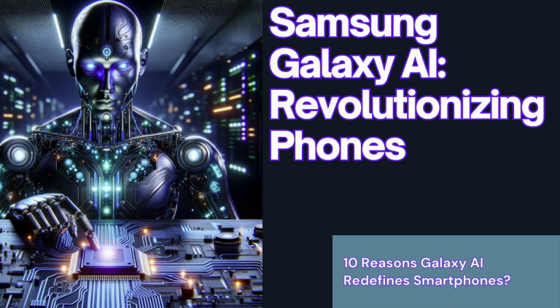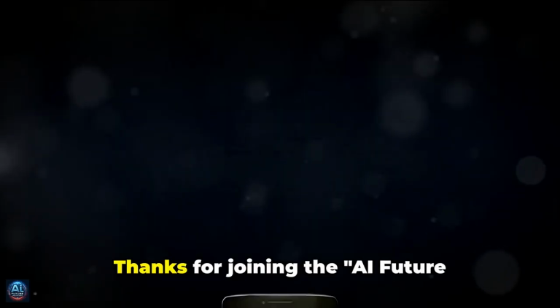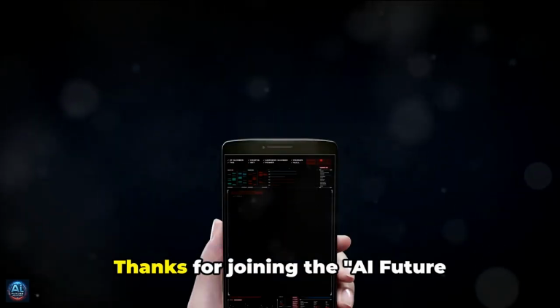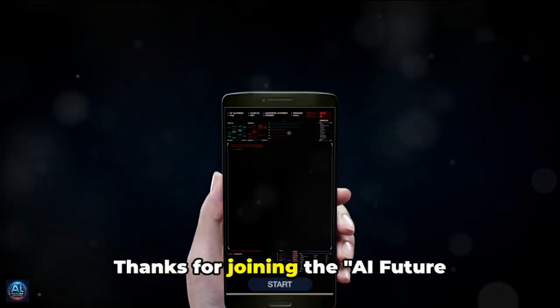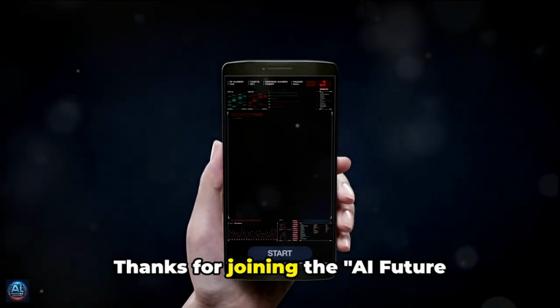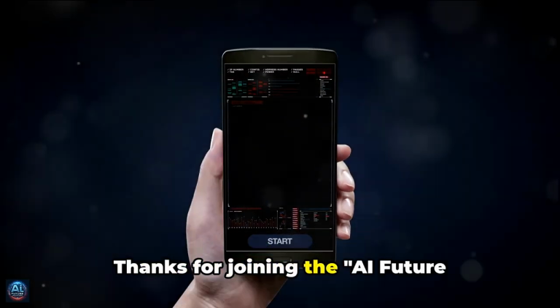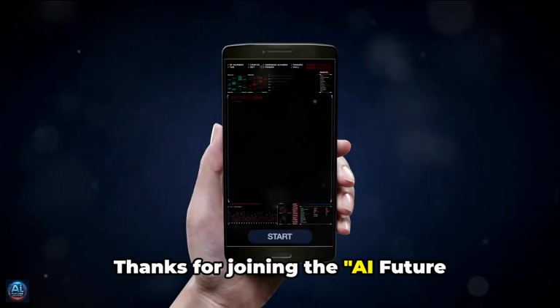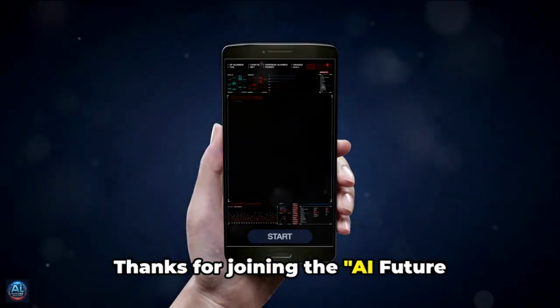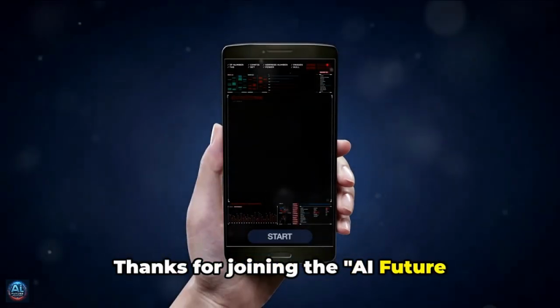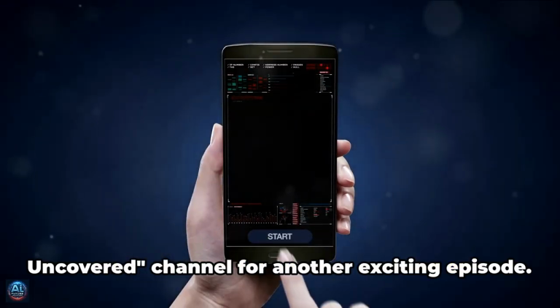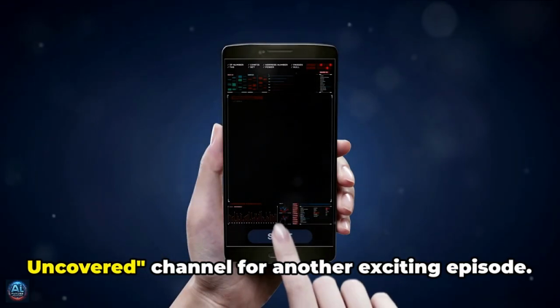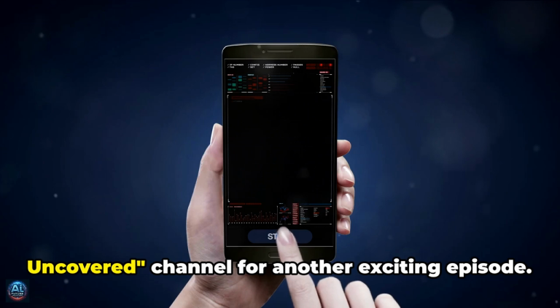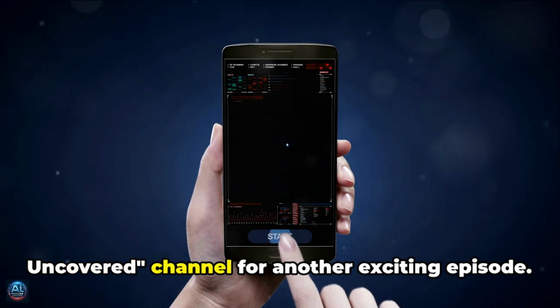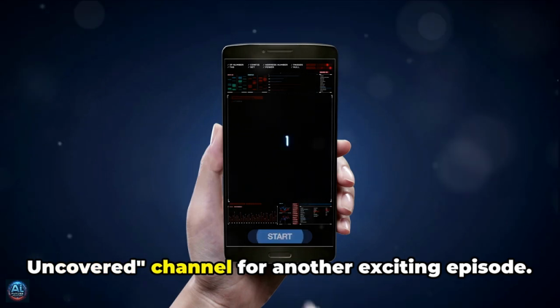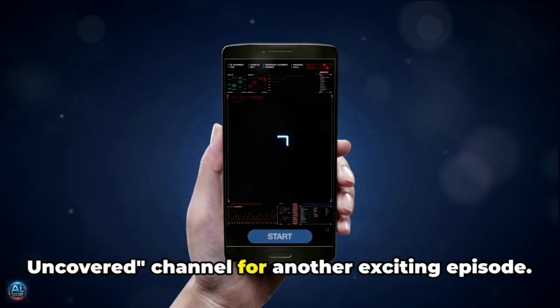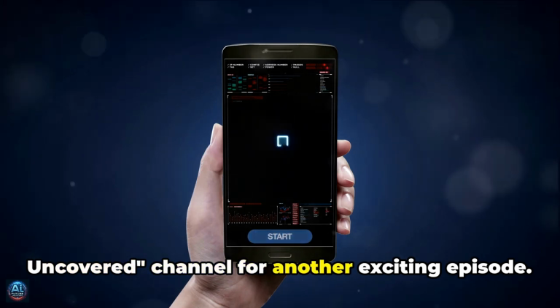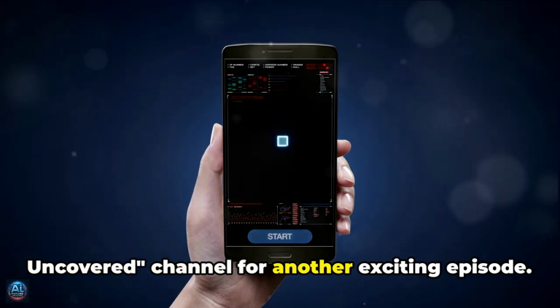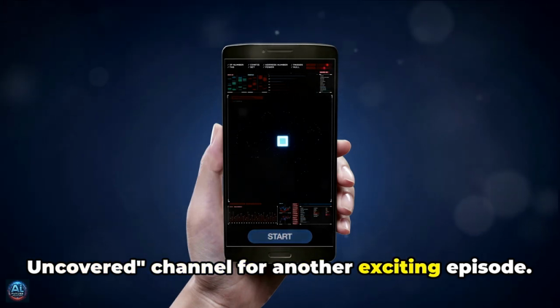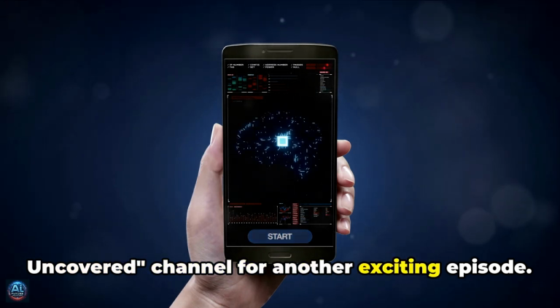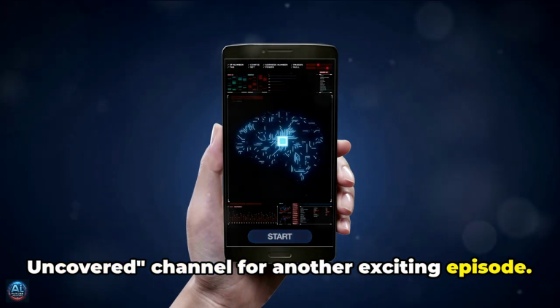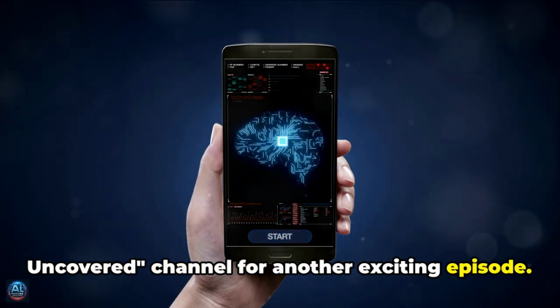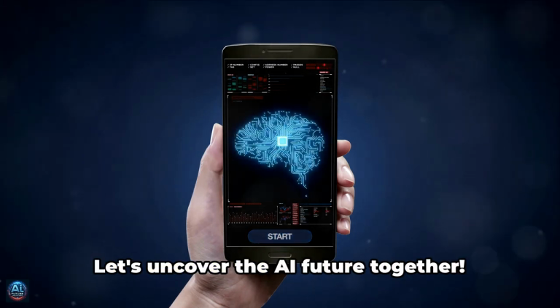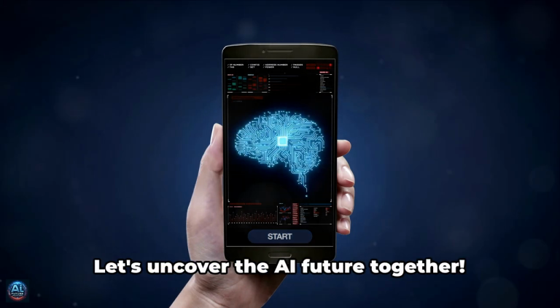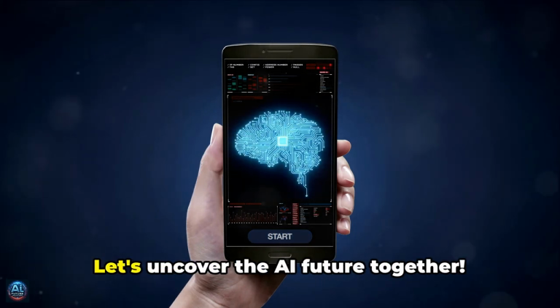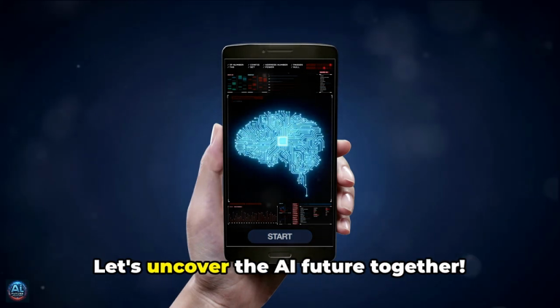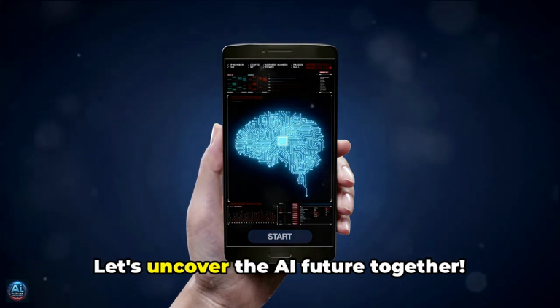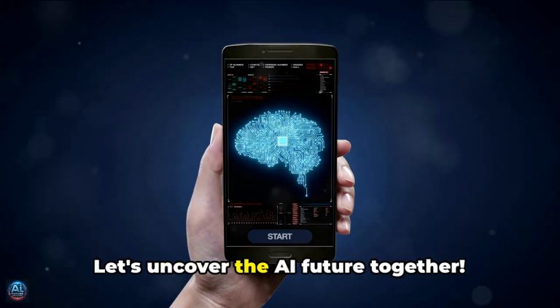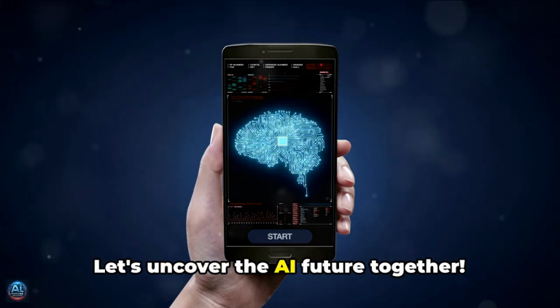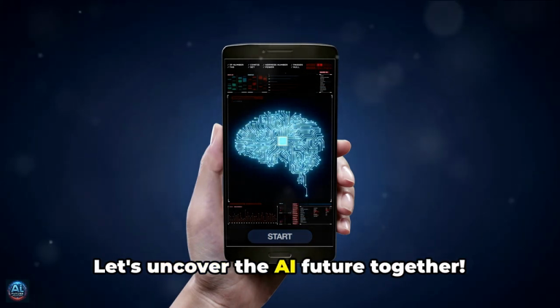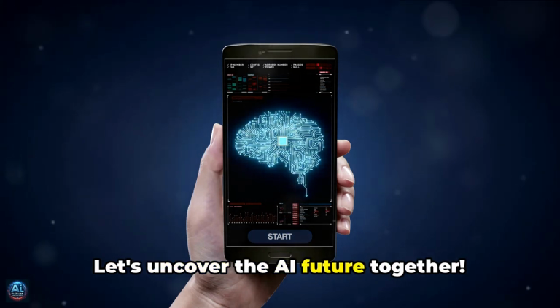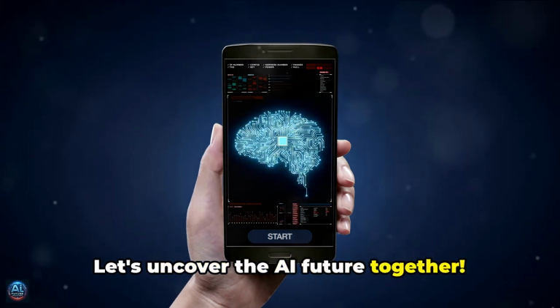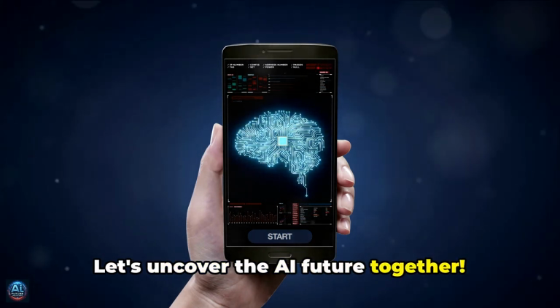Thanks for joining the AI Future Uncovered channel for another exciting episode. Let's uncover the AI future together.